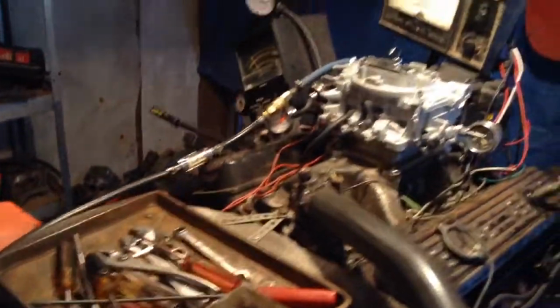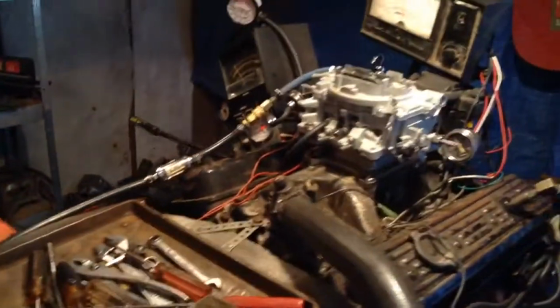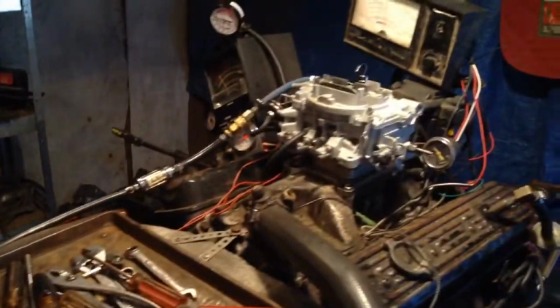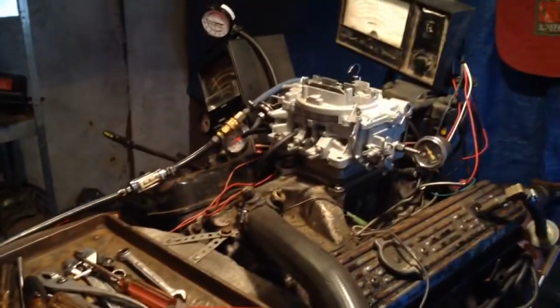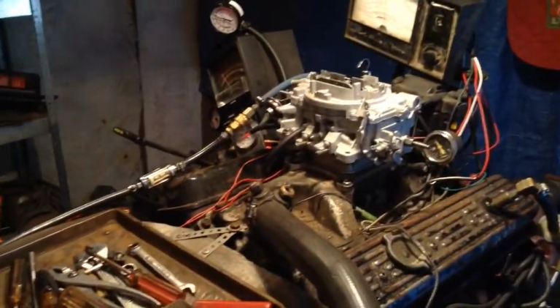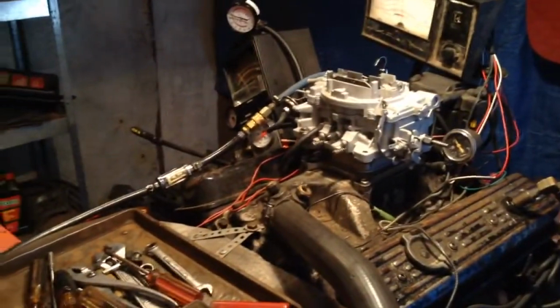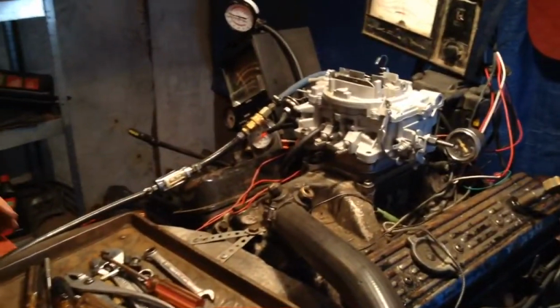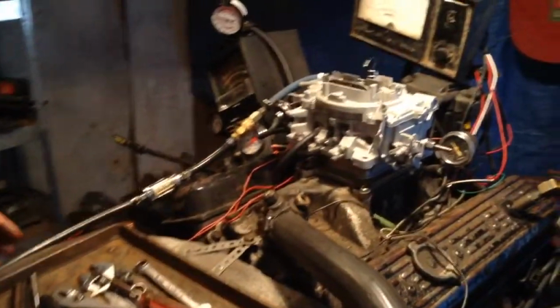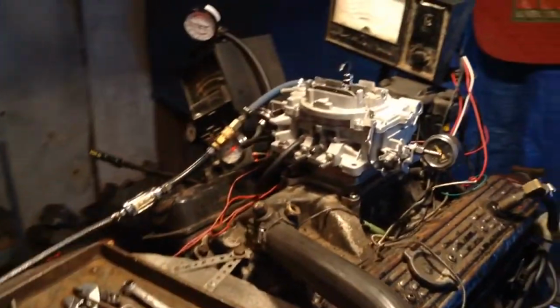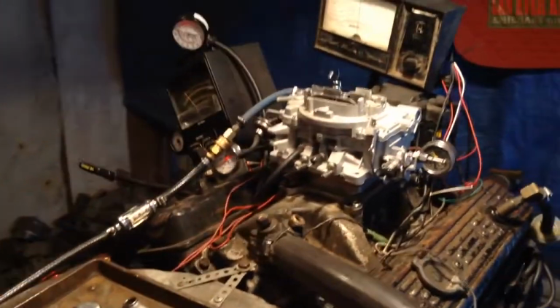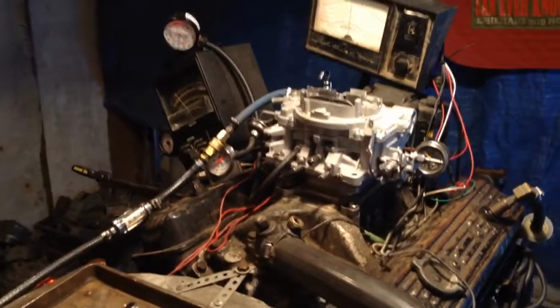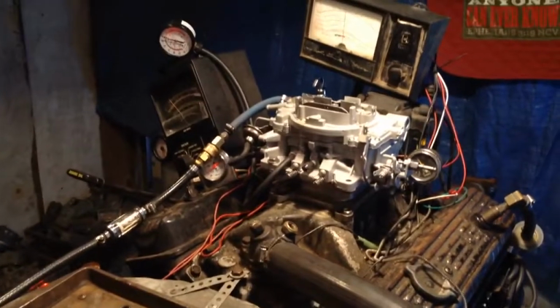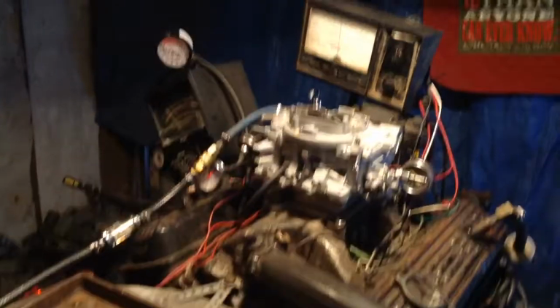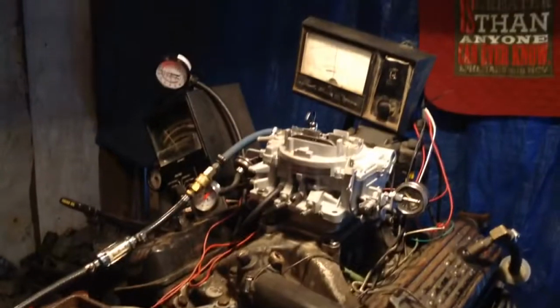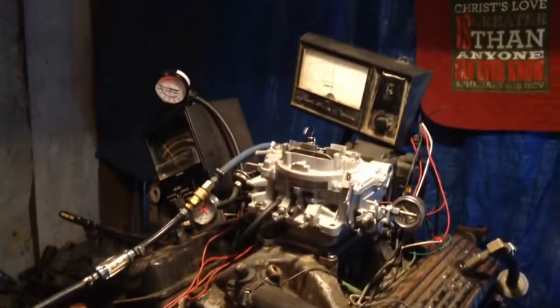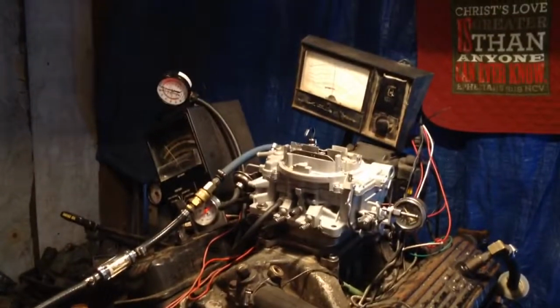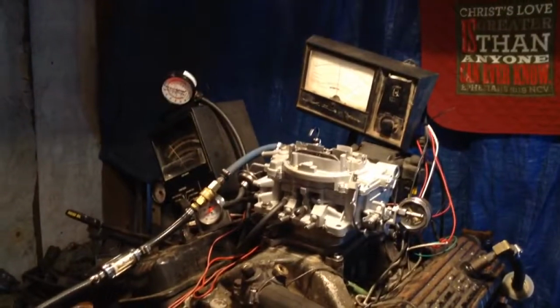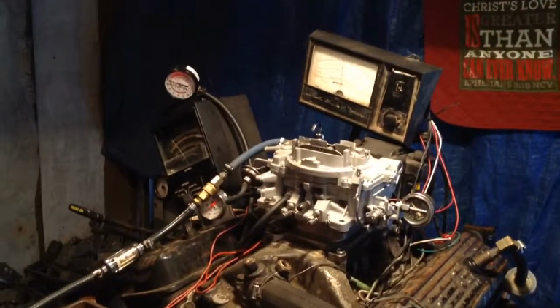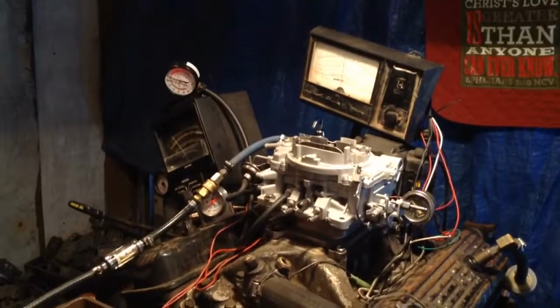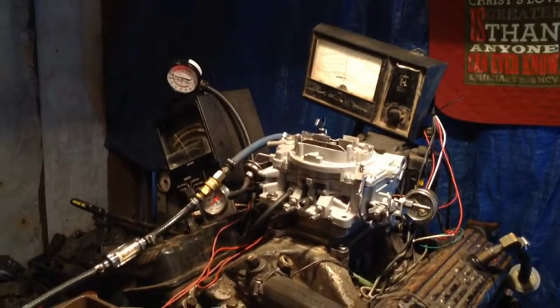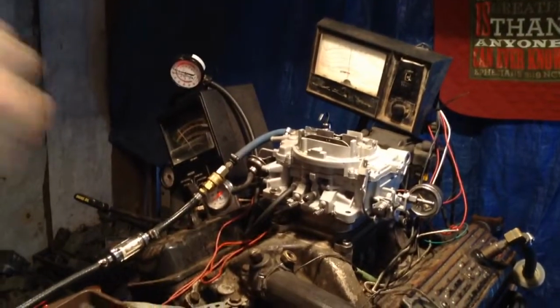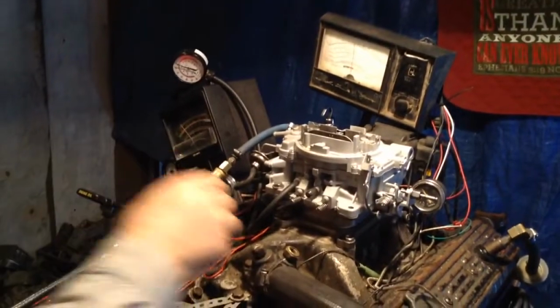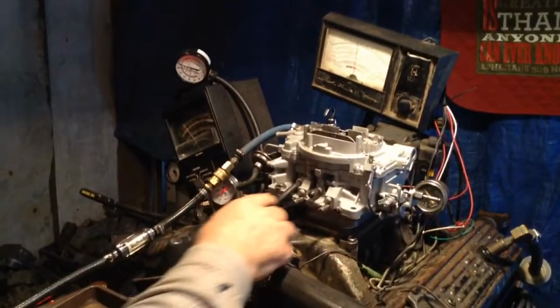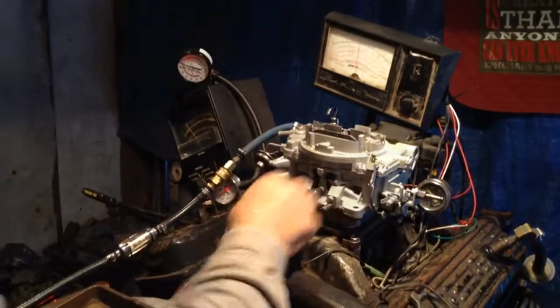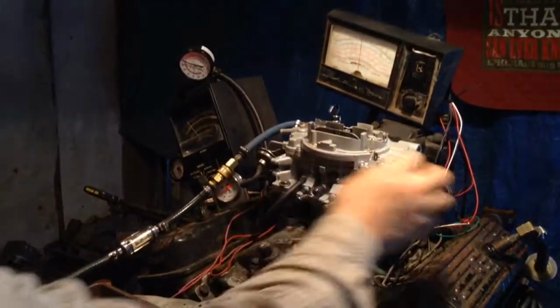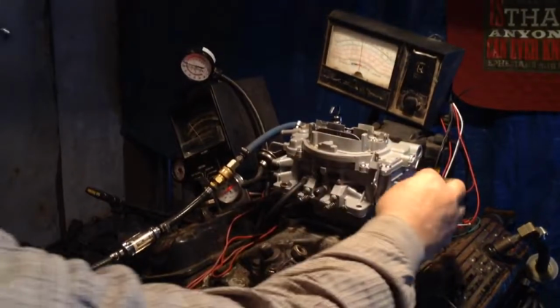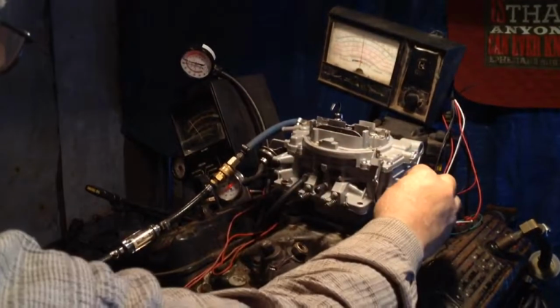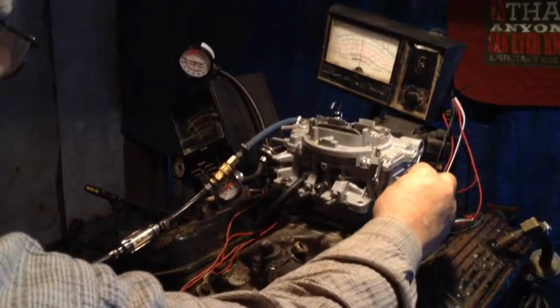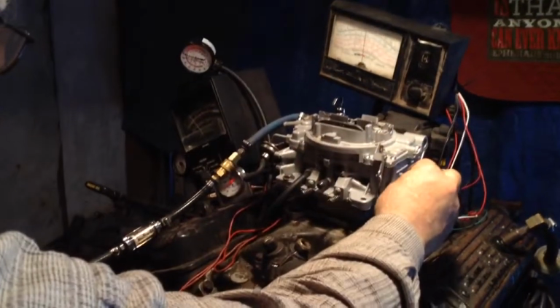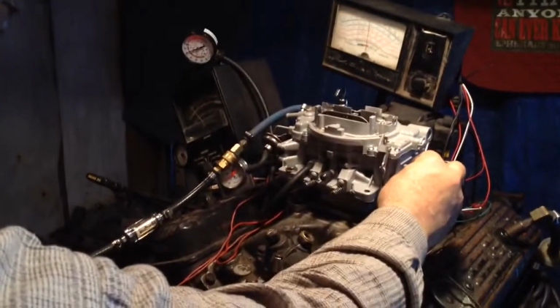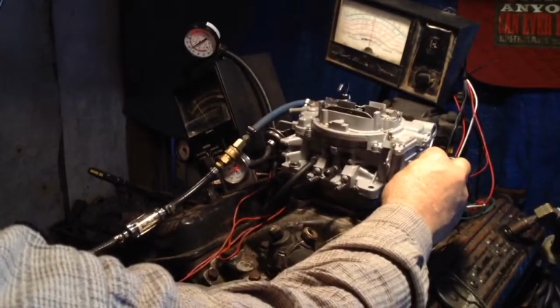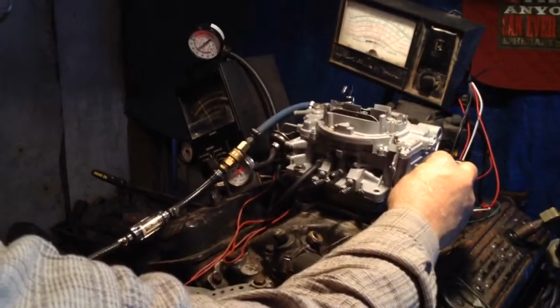Man, that carburetor is super! Did you see that? That was impressive. The hang time was awesome.